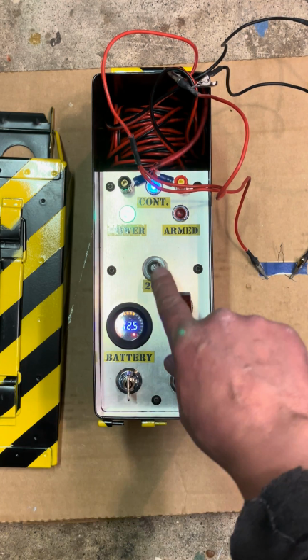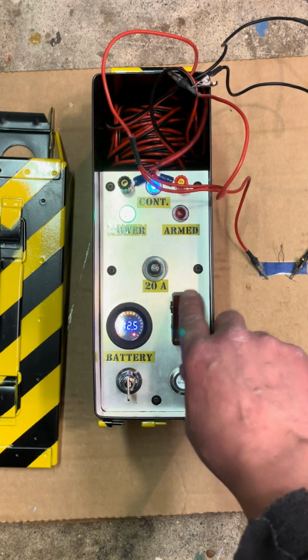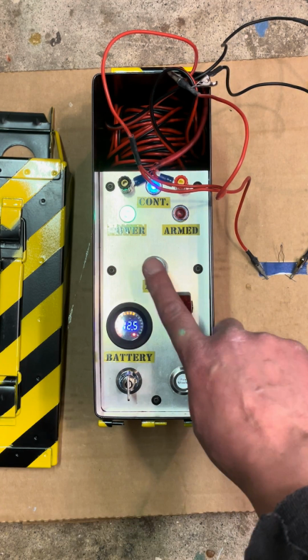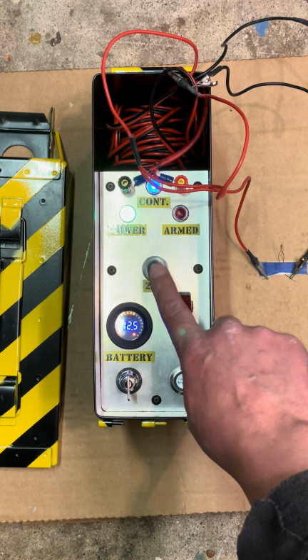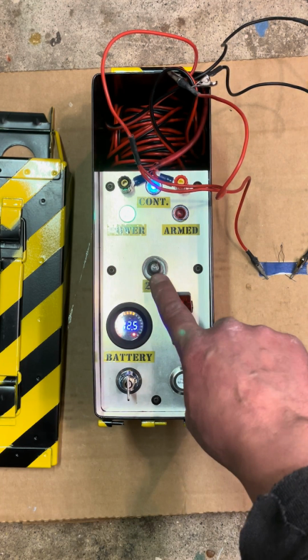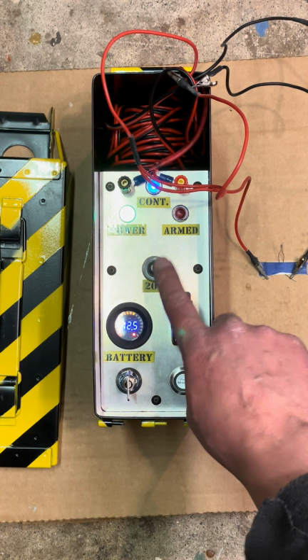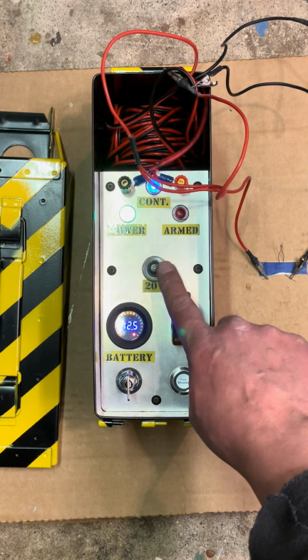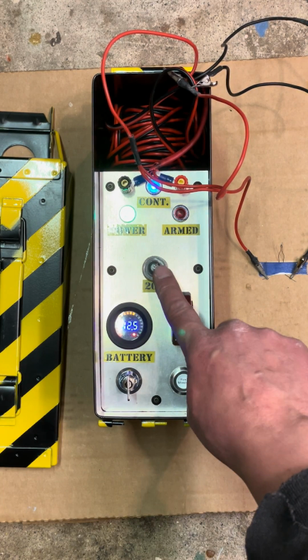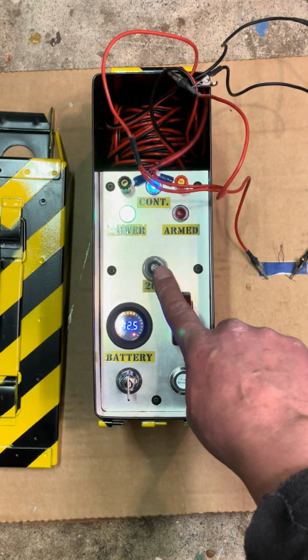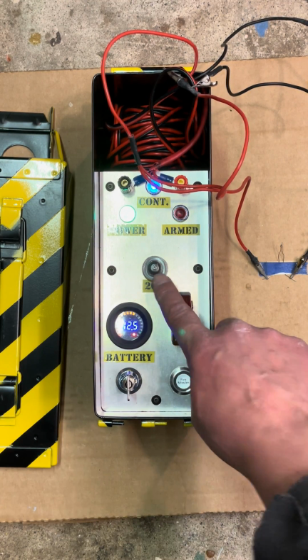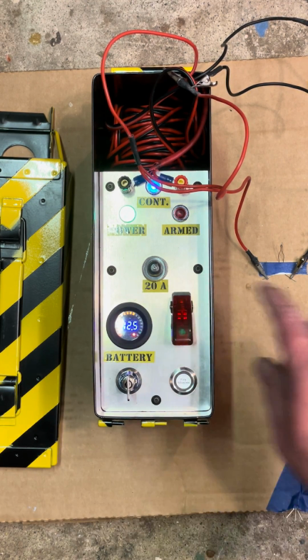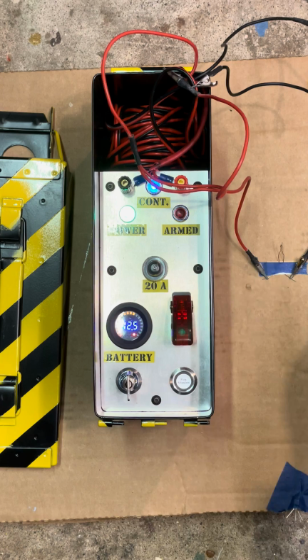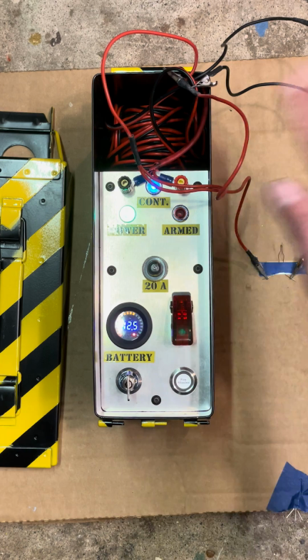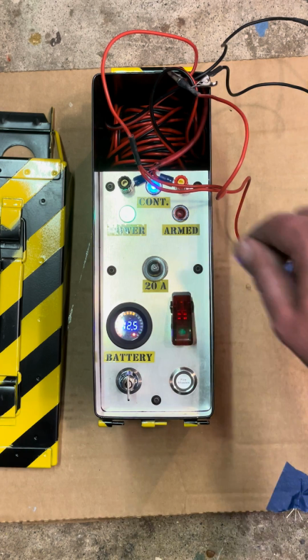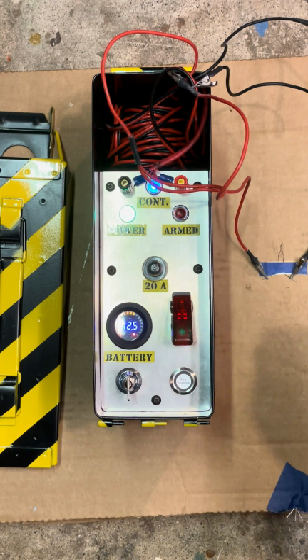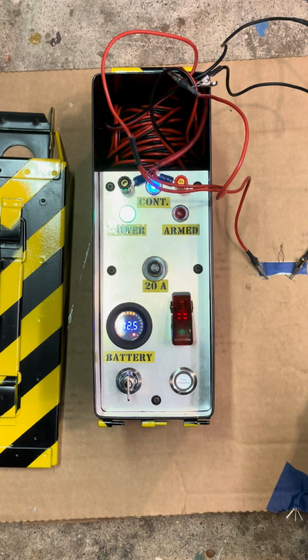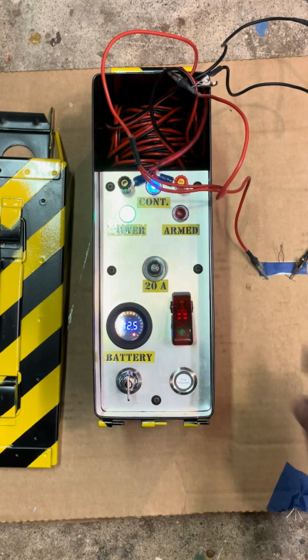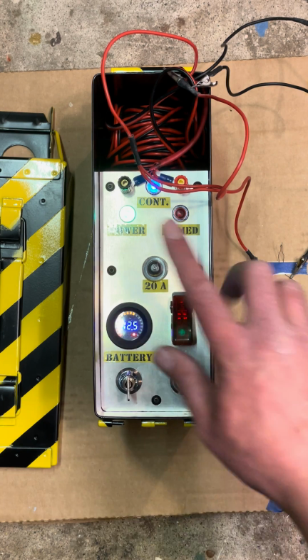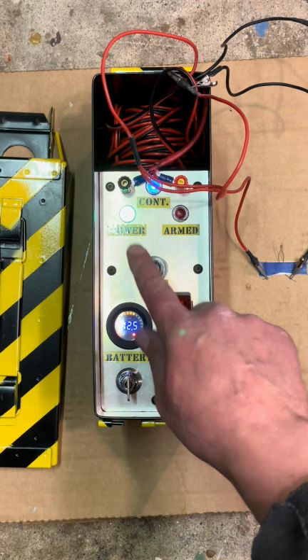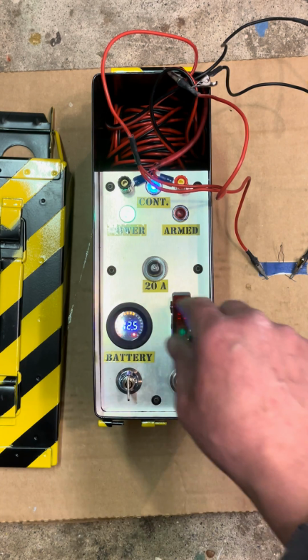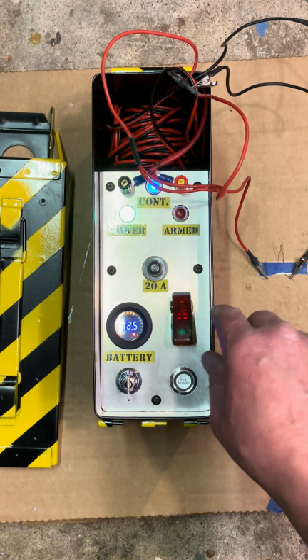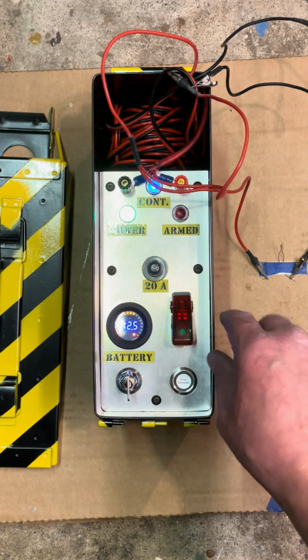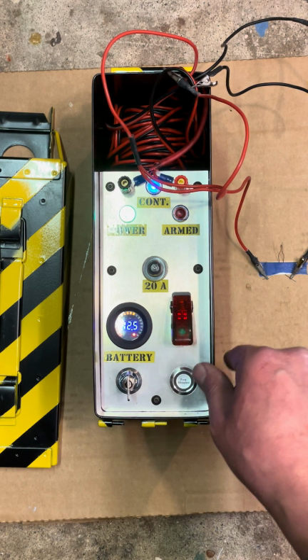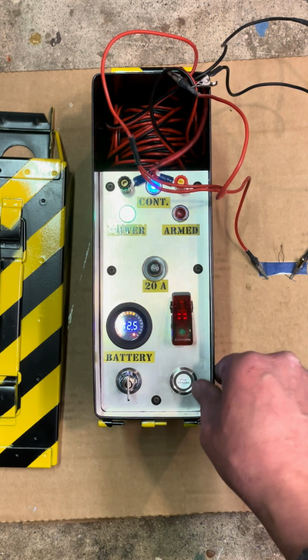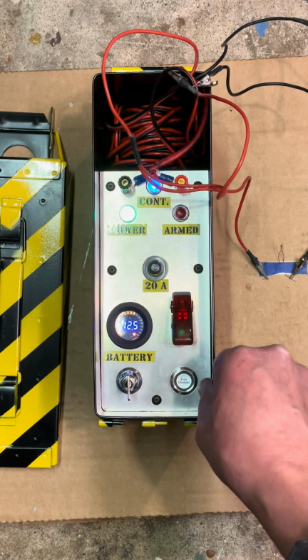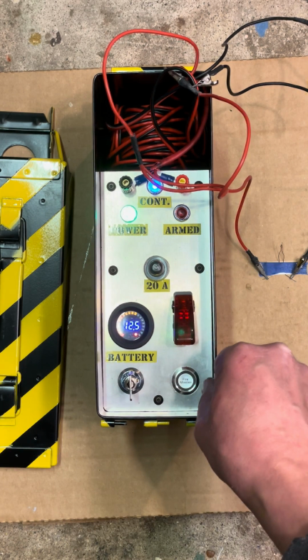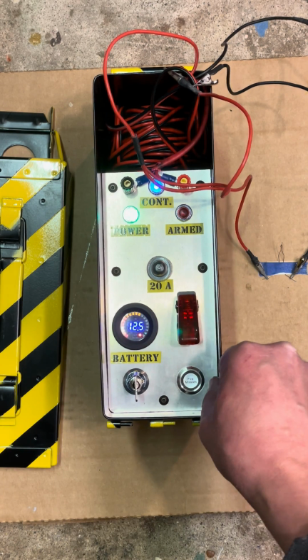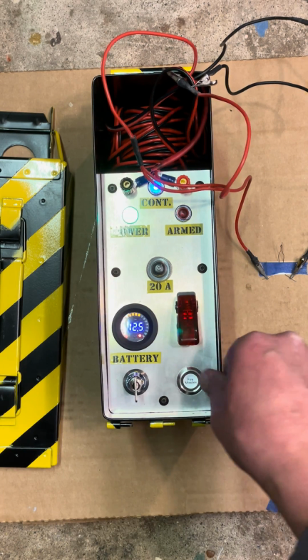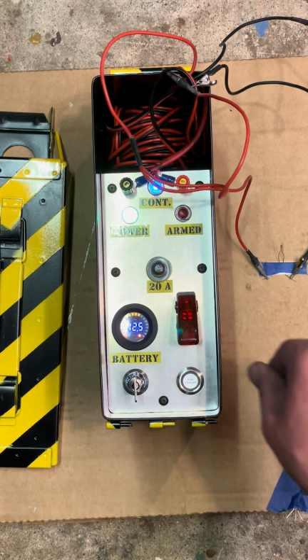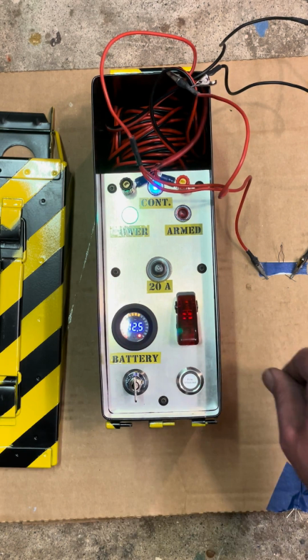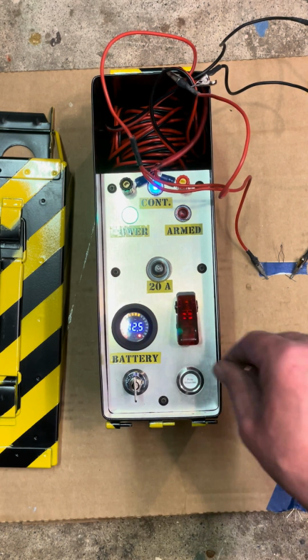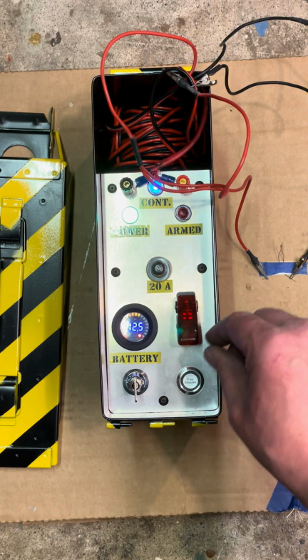We've got a circuit breaker here. So if there is a short in the system, it will pop at 20 amps instead of turning on a fire.